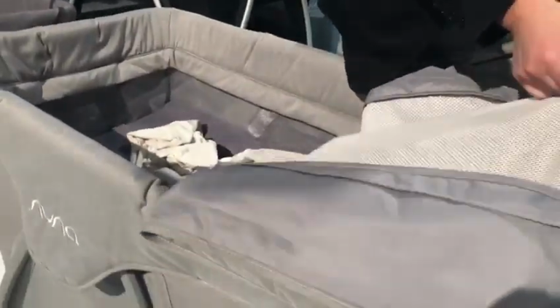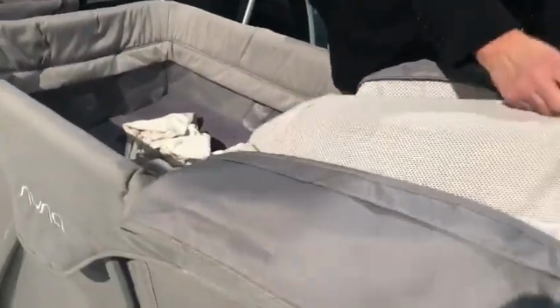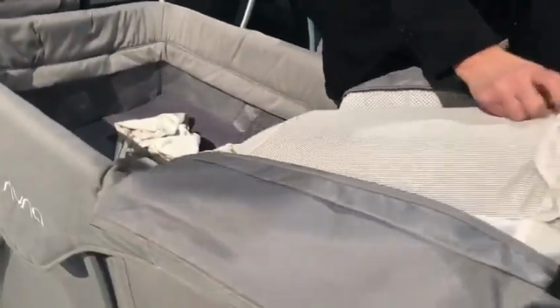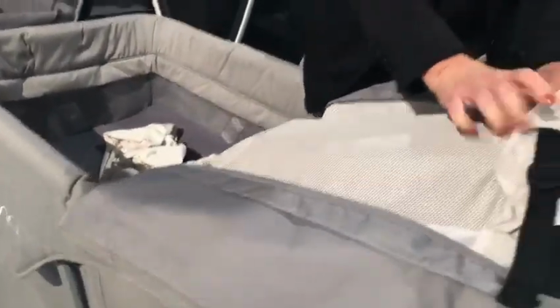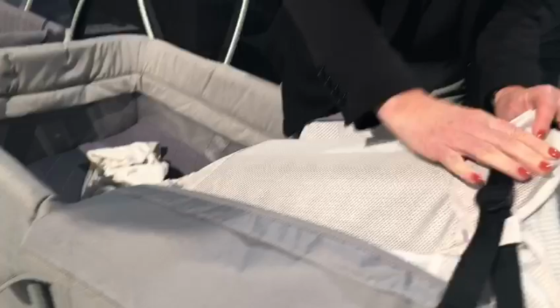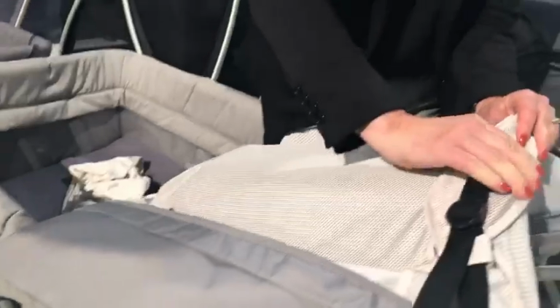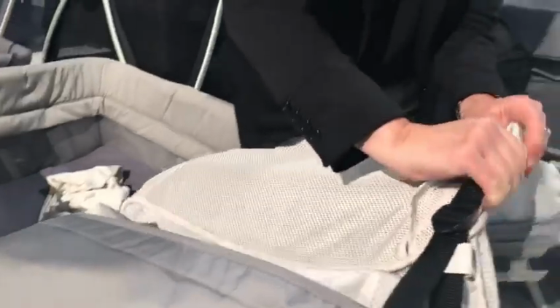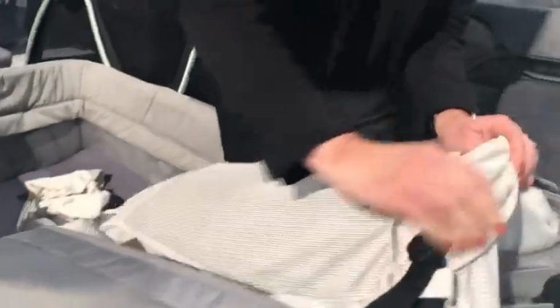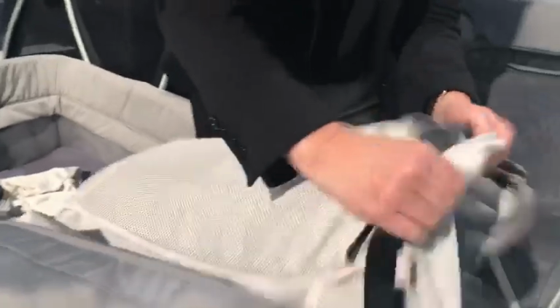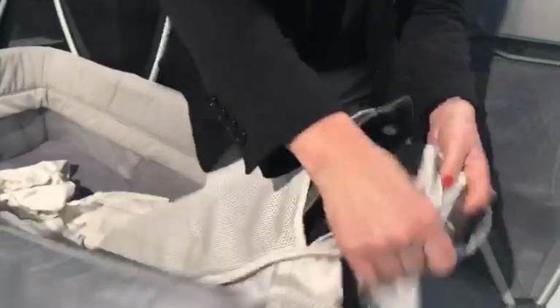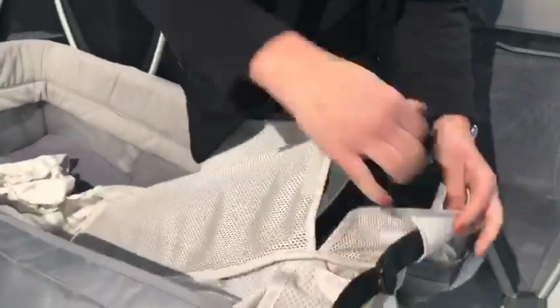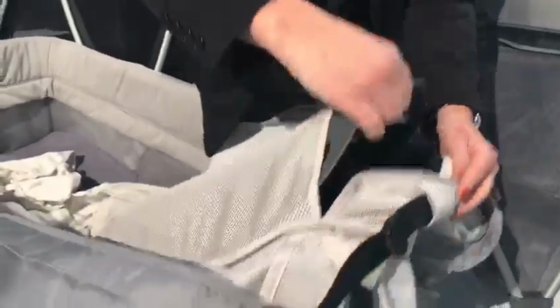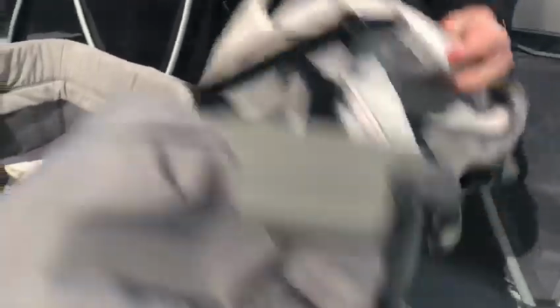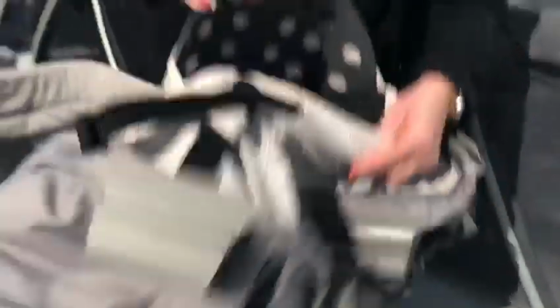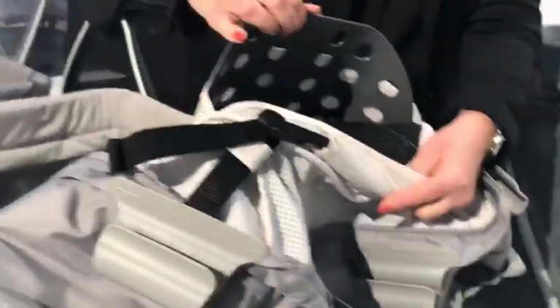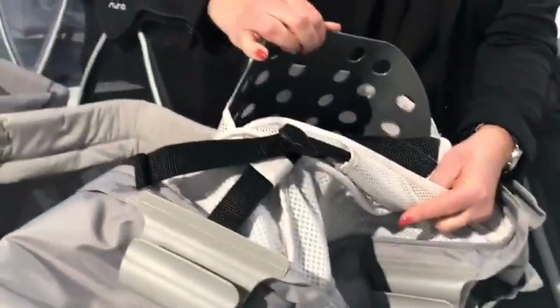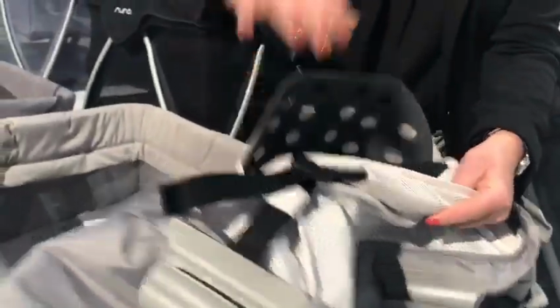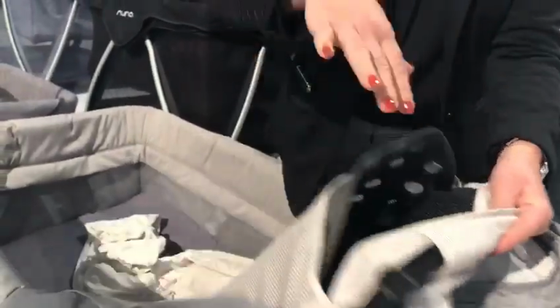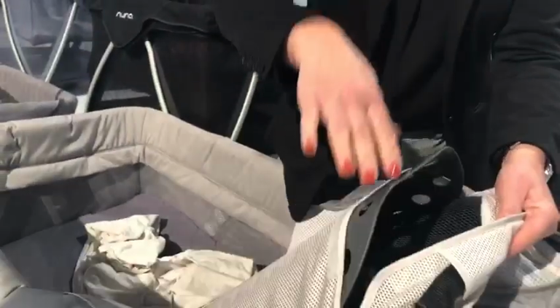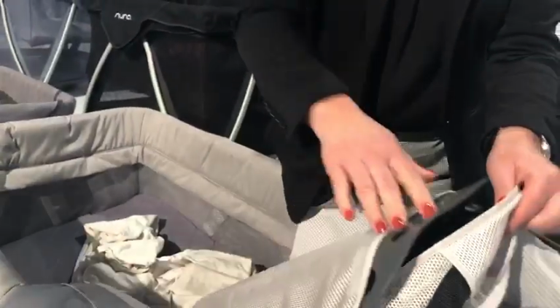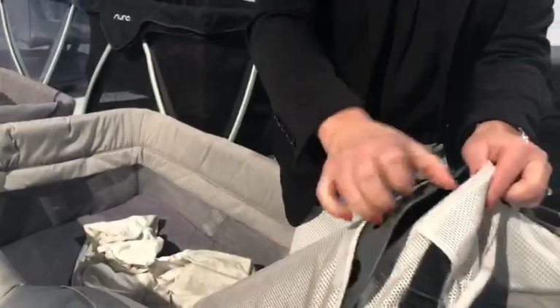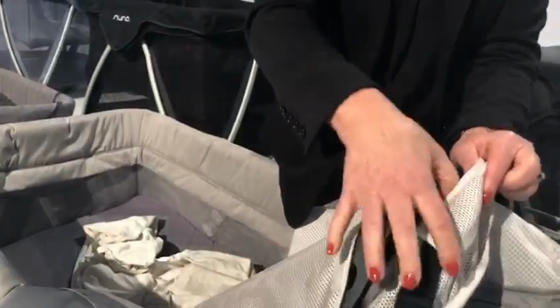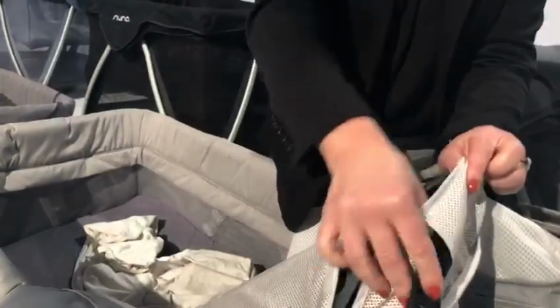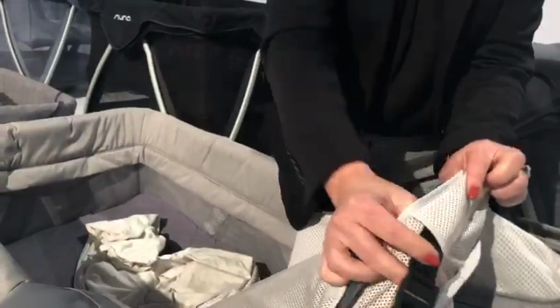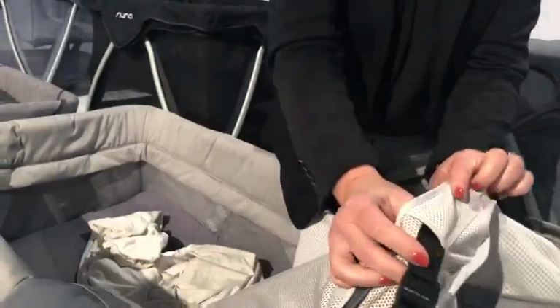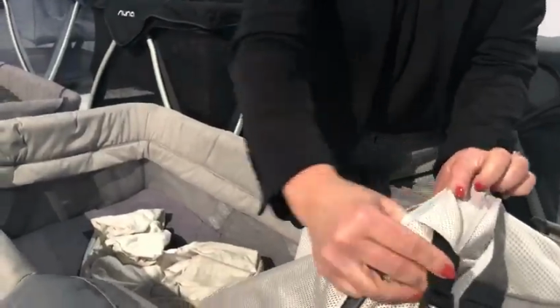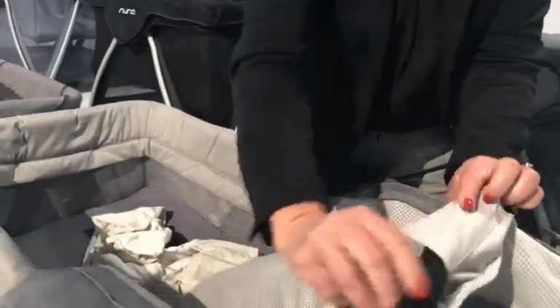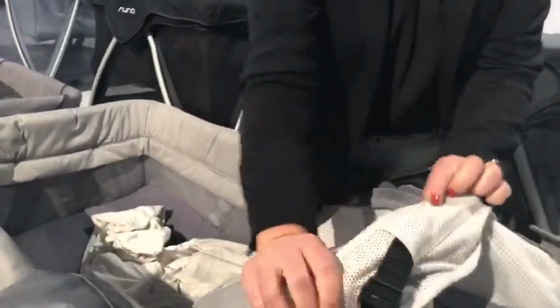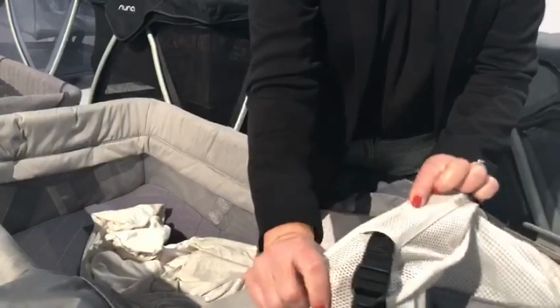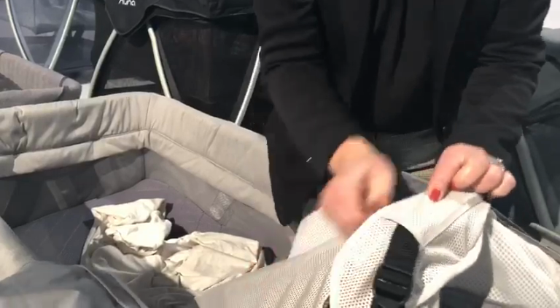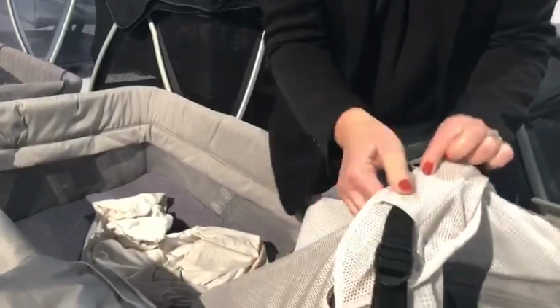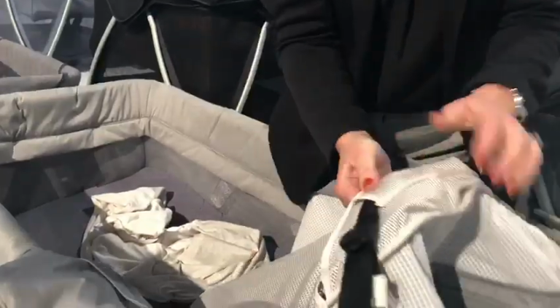This will also come out — we have a panel in here that comes out. This is machine washable, easy to care for.